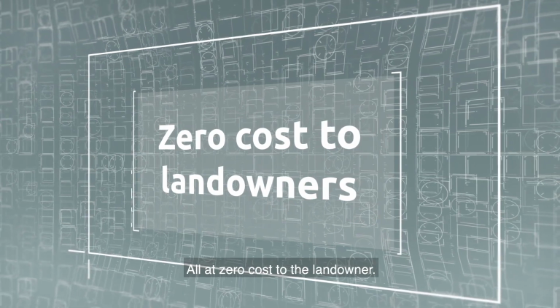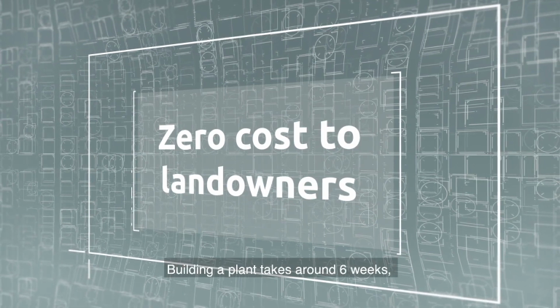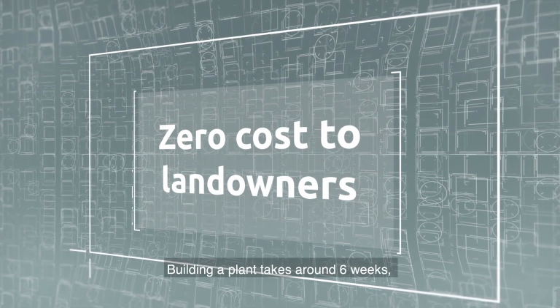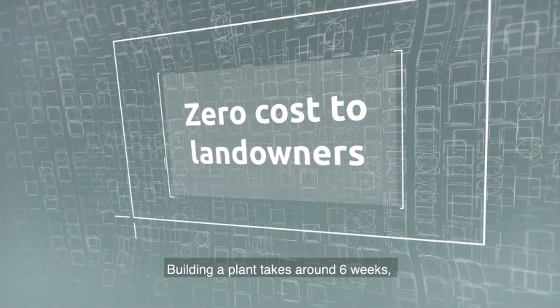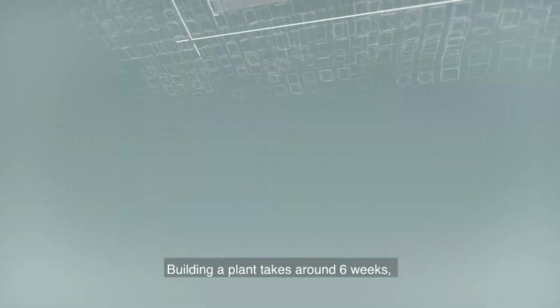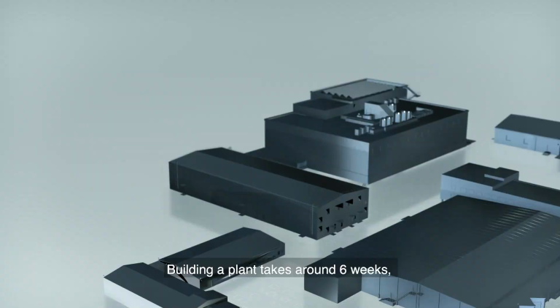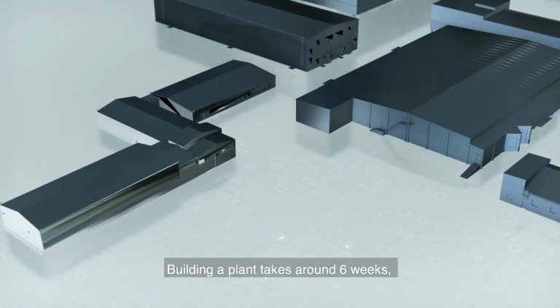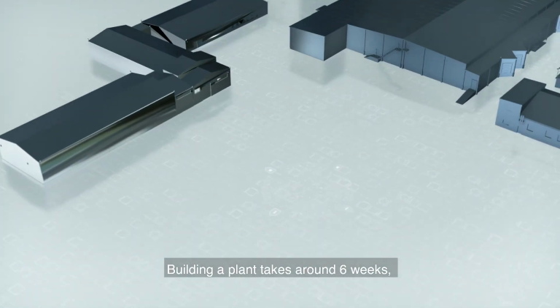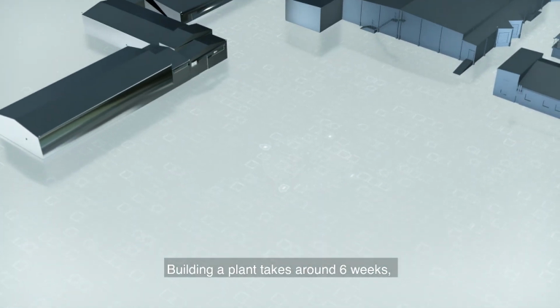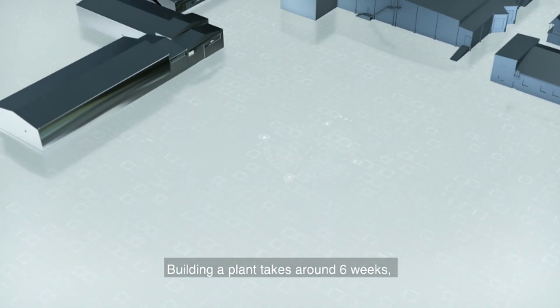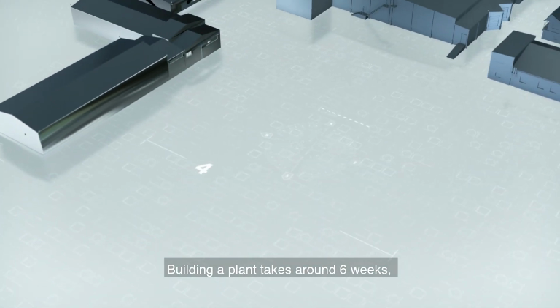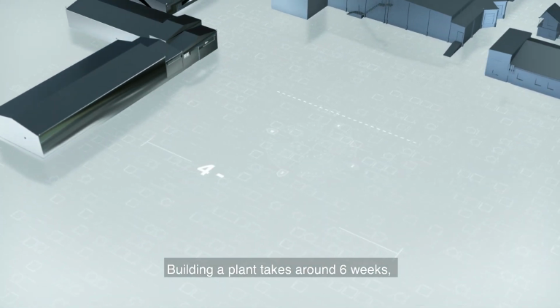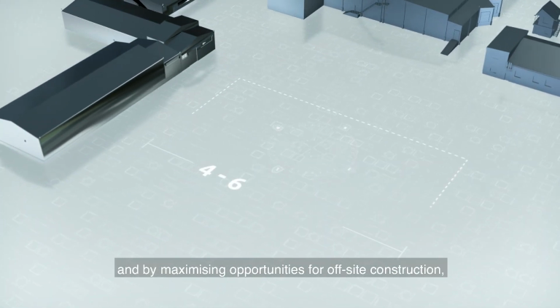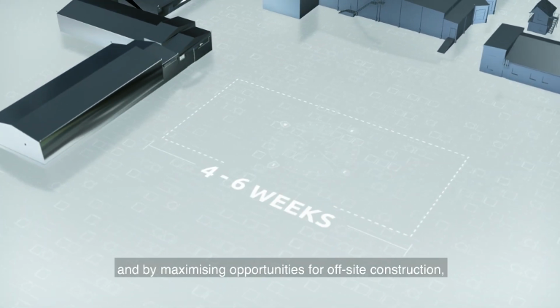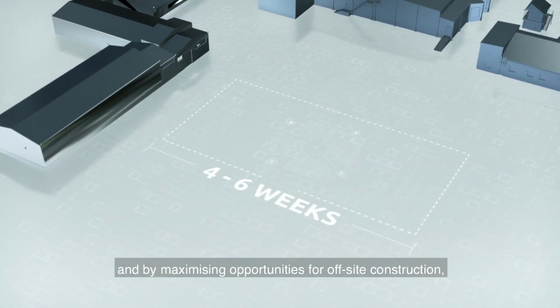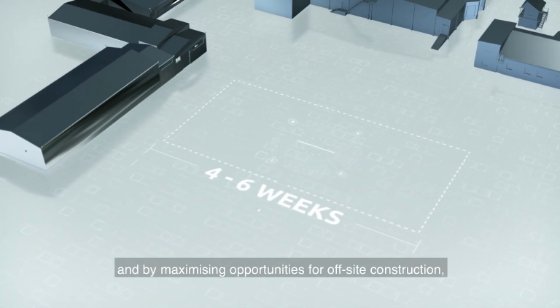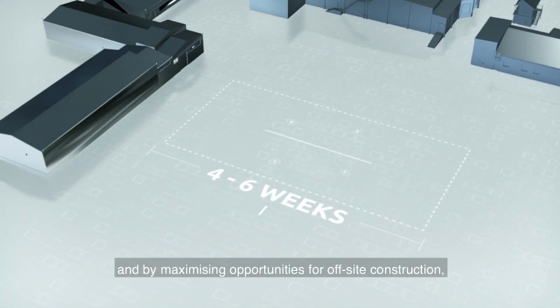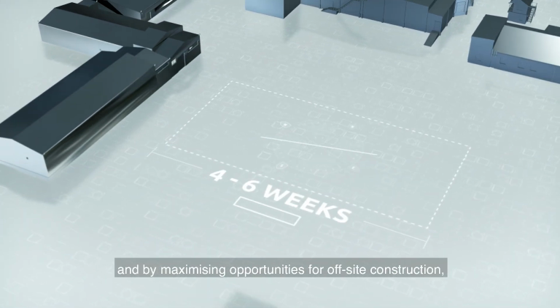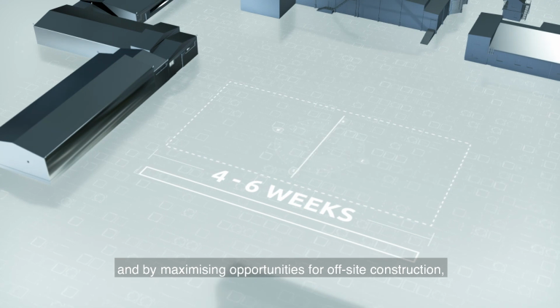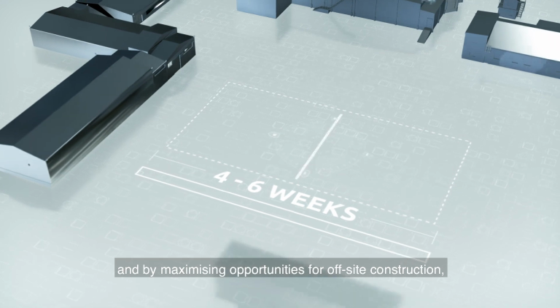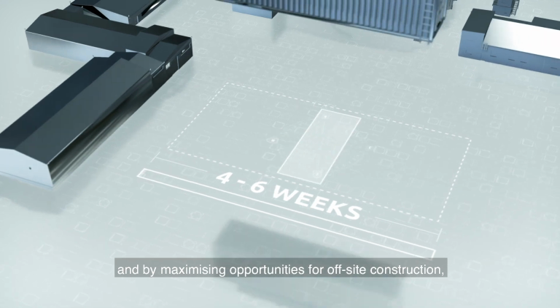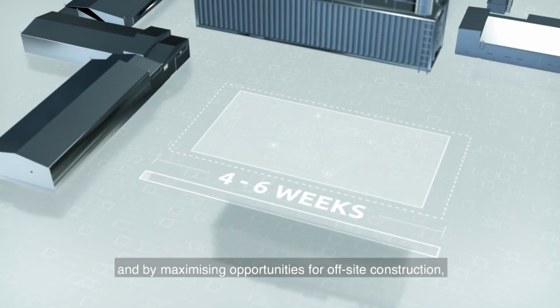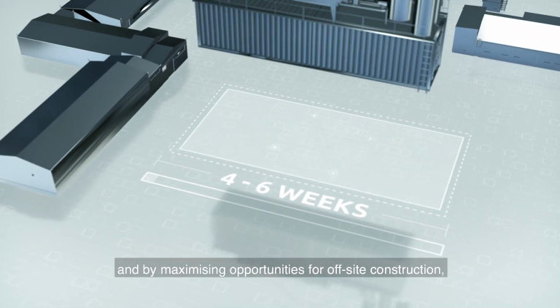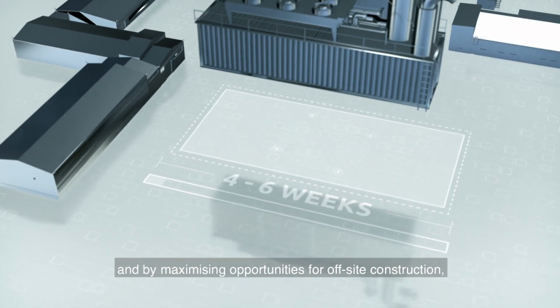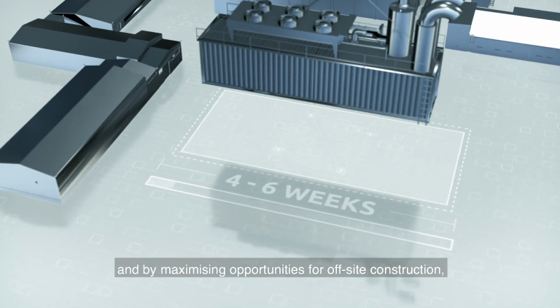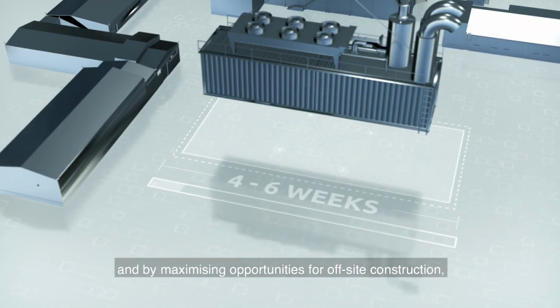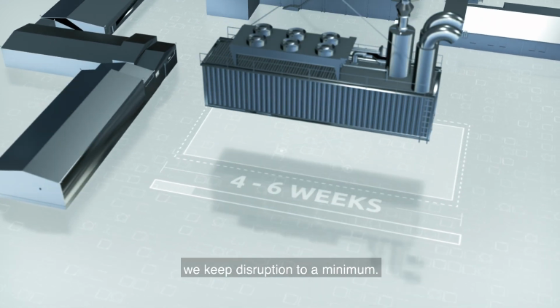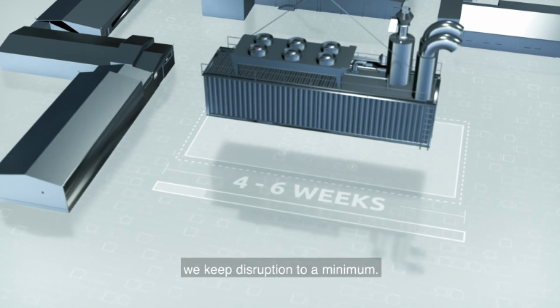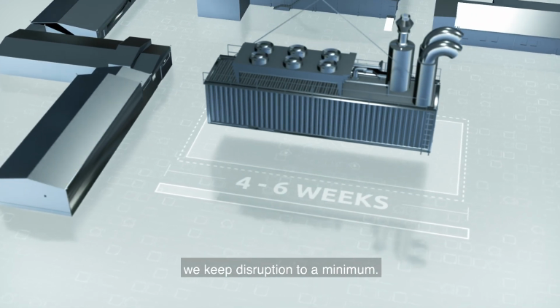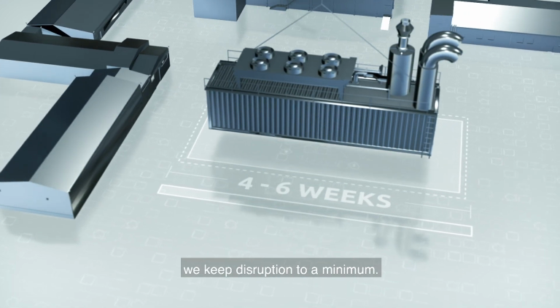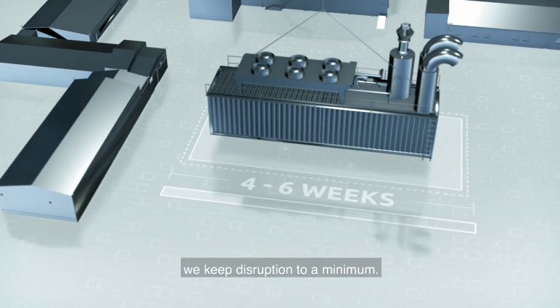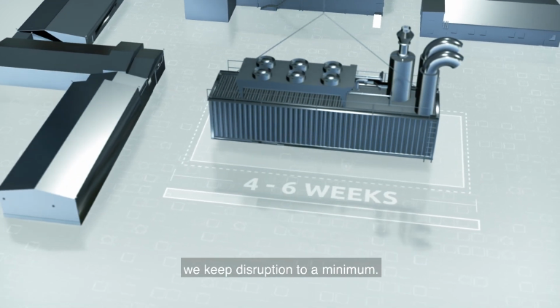Building a plant takes around six weeks, and by maximising opportunities for offsite construction, we keep disruption to a minimum.